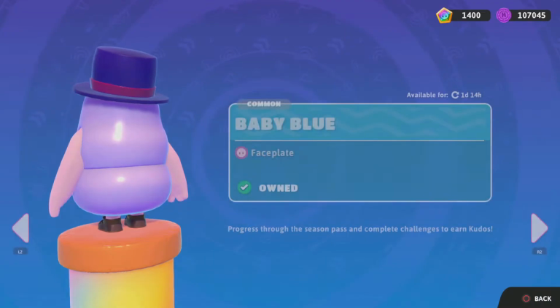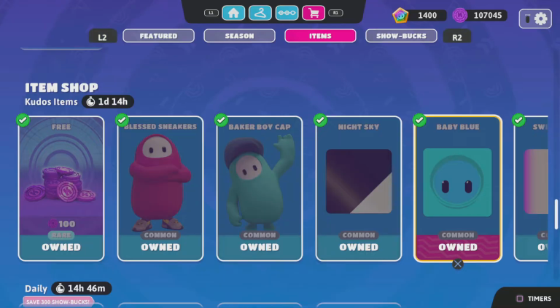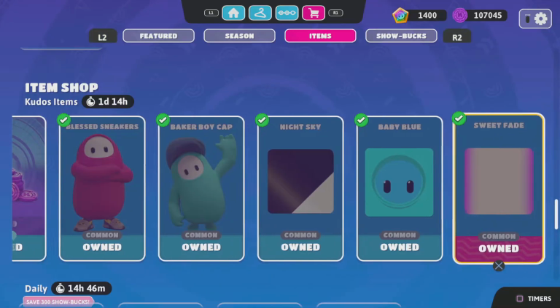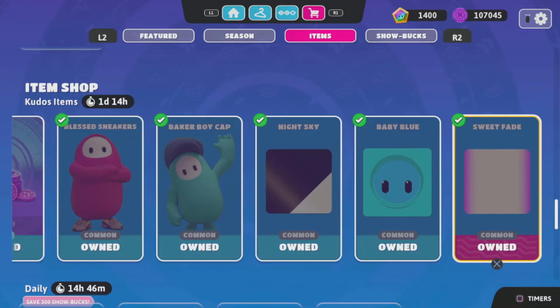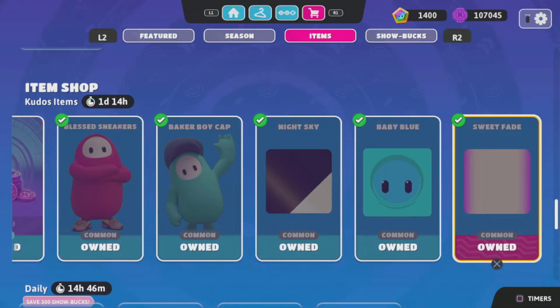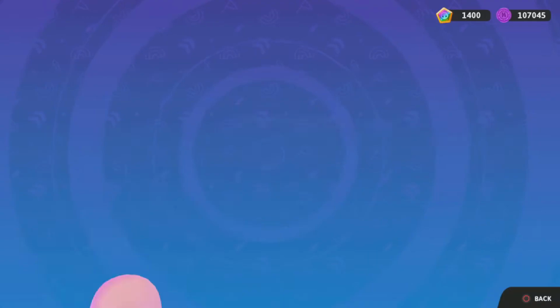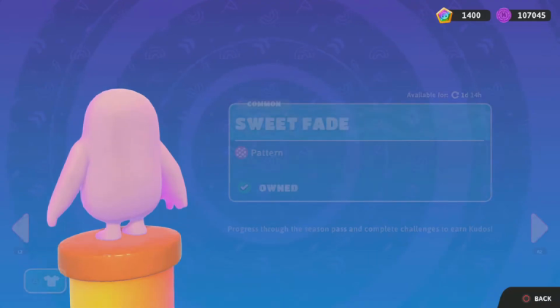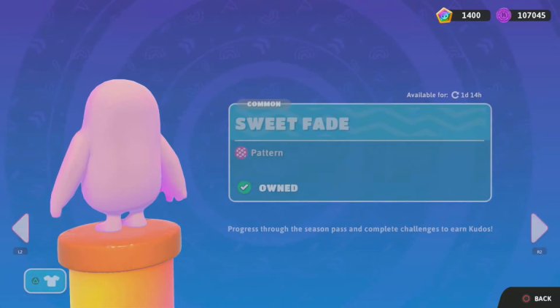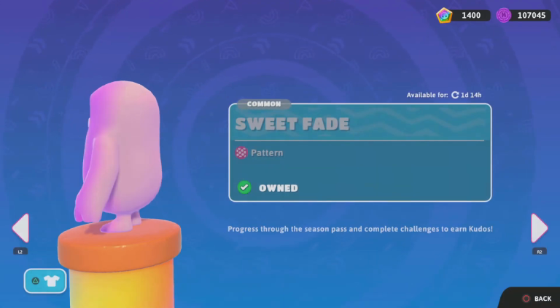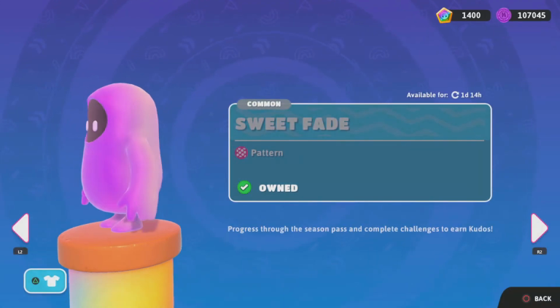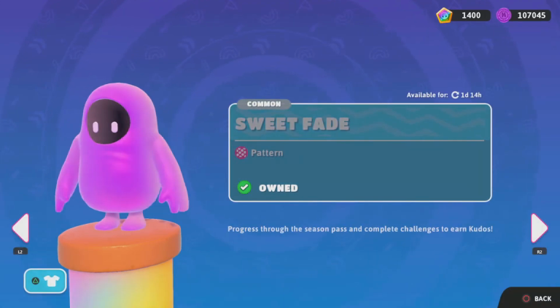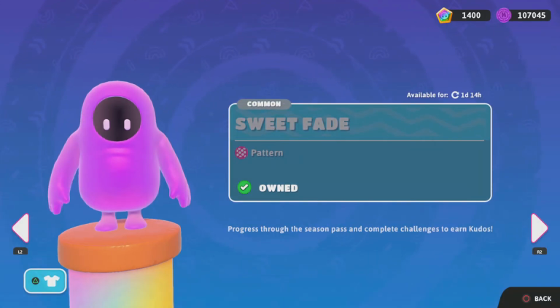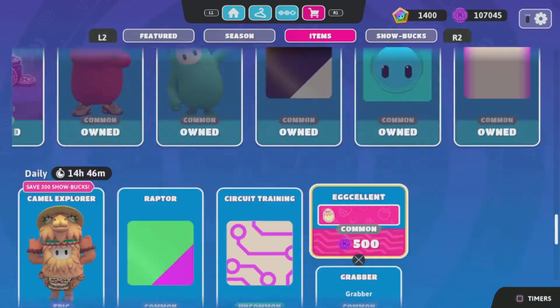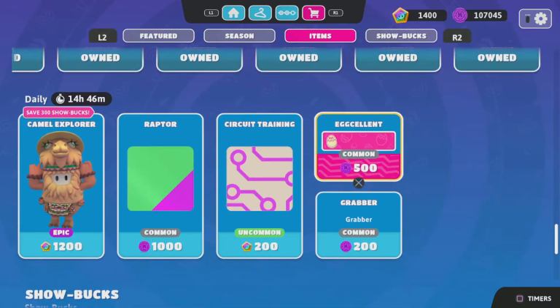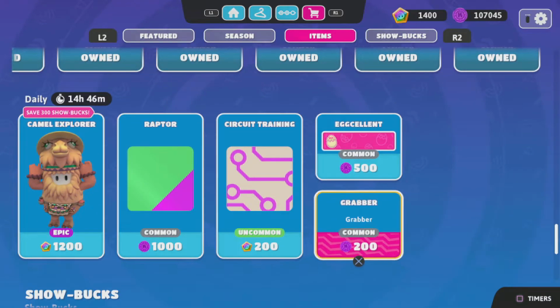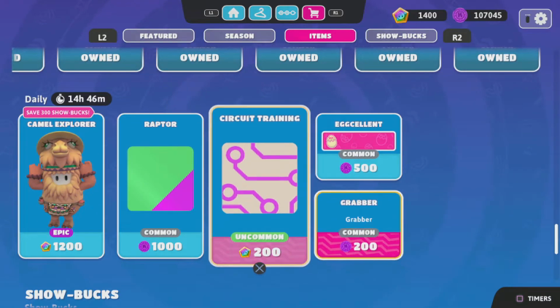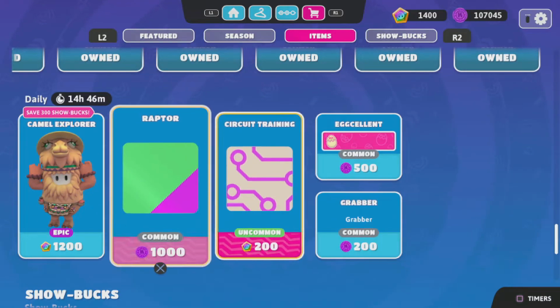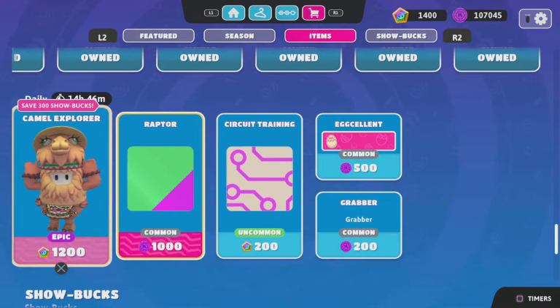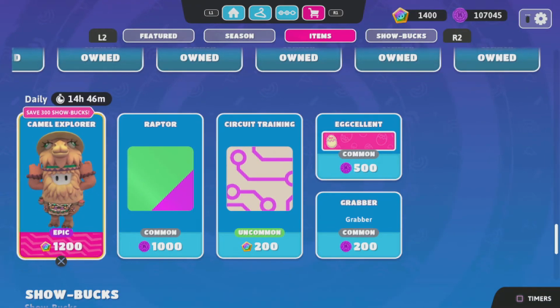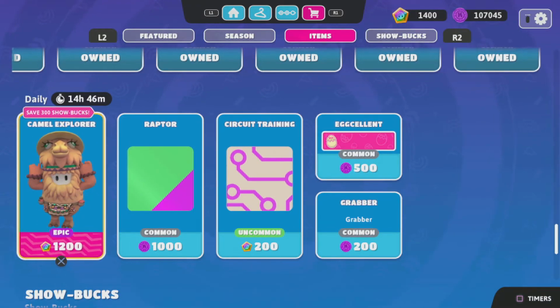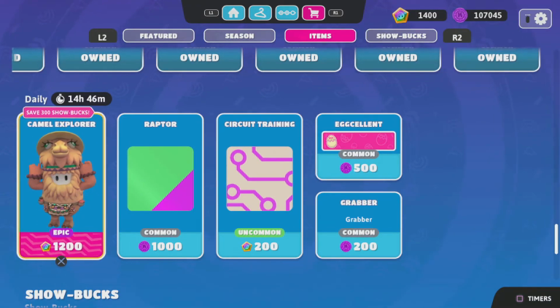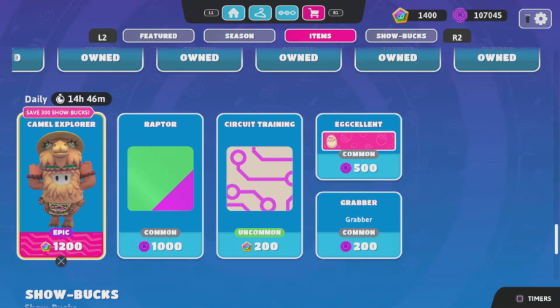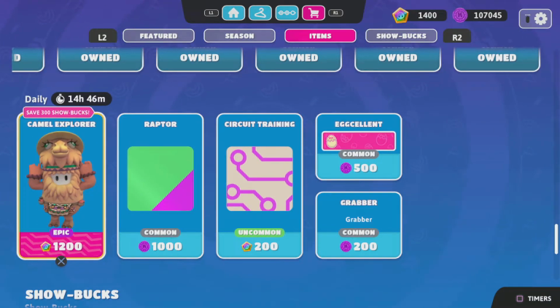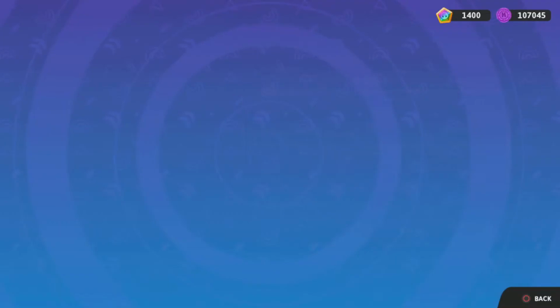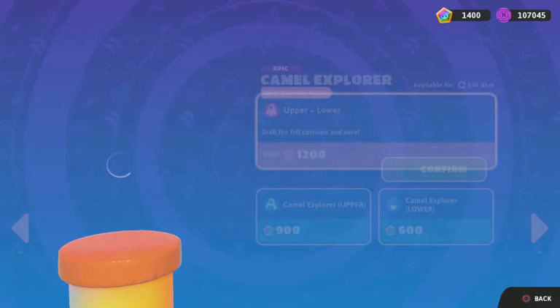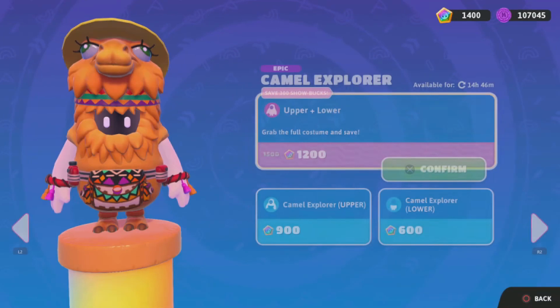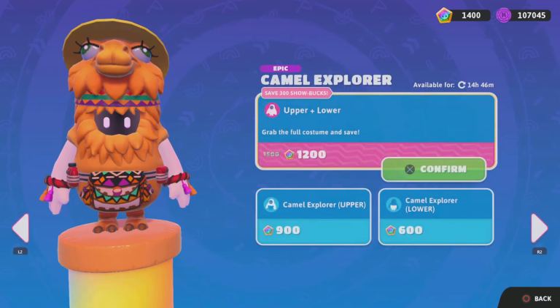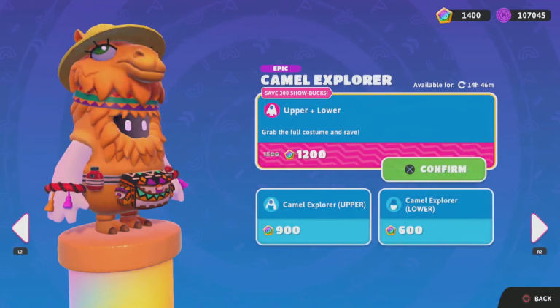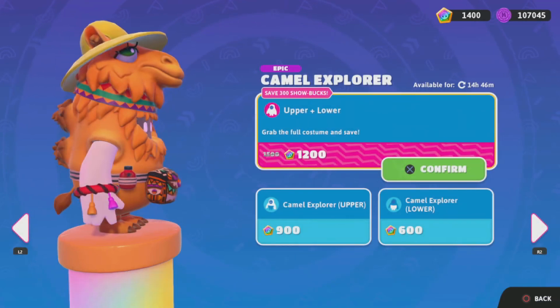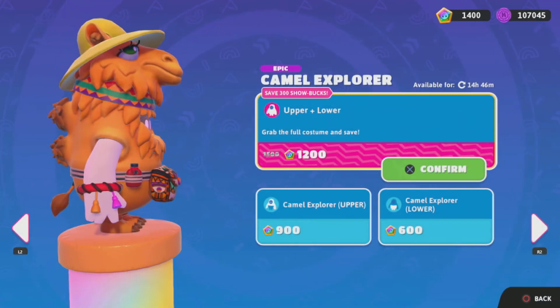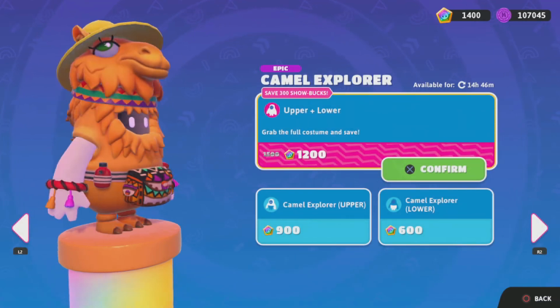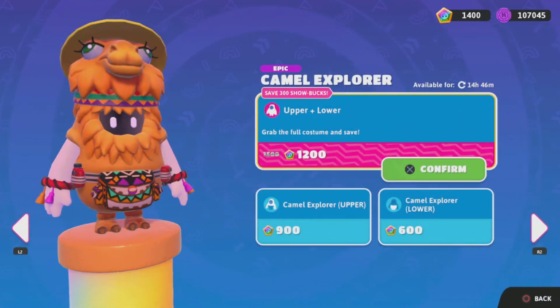Nay Nay is still here, the Blessed Sneakers and Baker Boy Cap, the Night Sky, the Baby Blue, and the Sweet Fade are all still here in the daily item shop. We have the Camel Explorer for 1200 Show Bucks and the Raptor Color for 1000 Kudos.